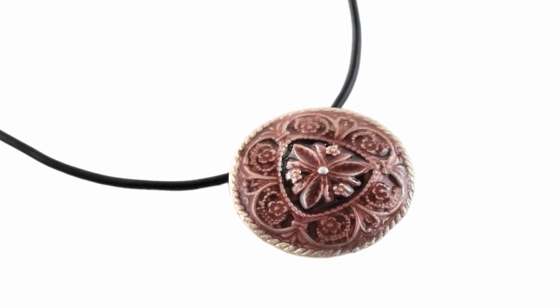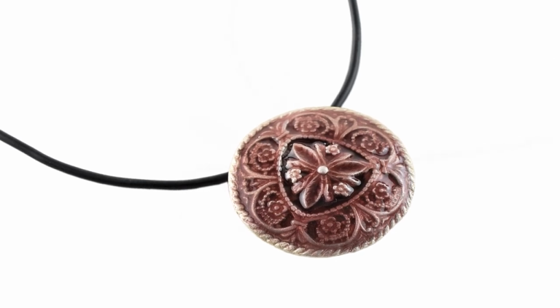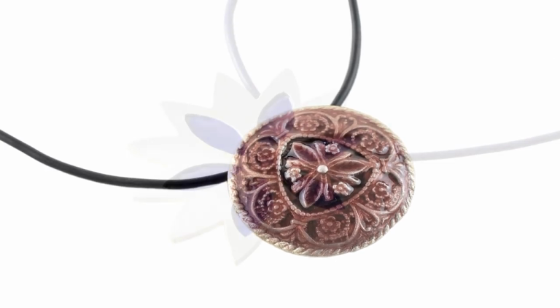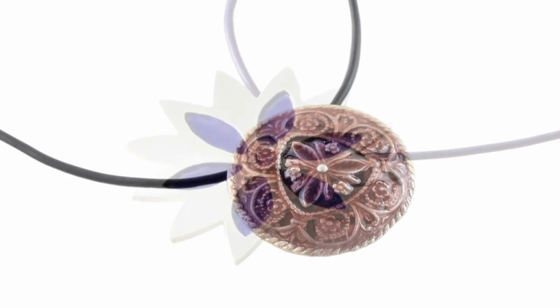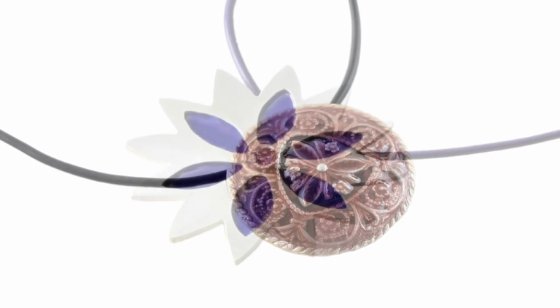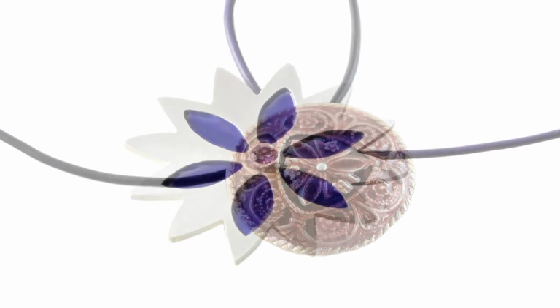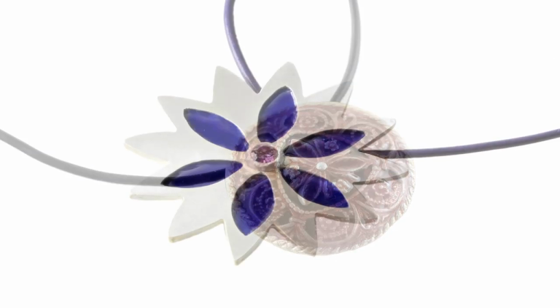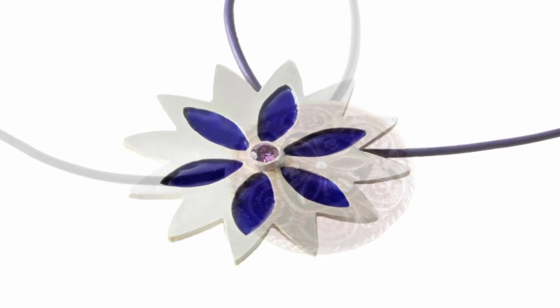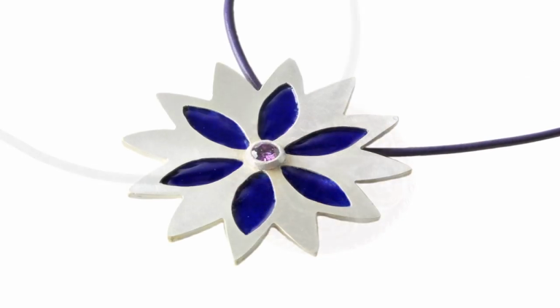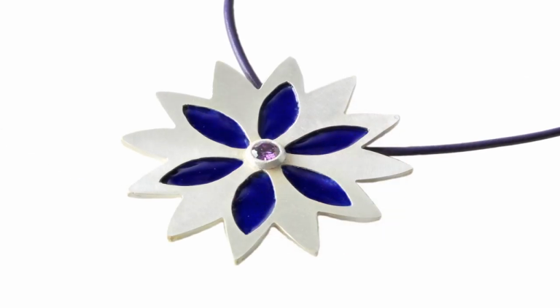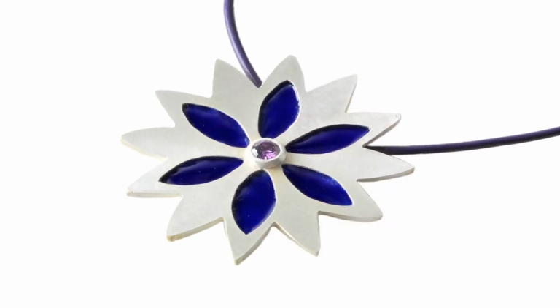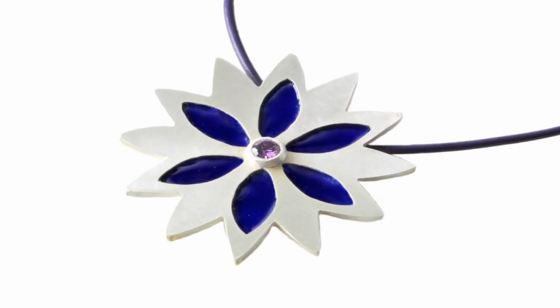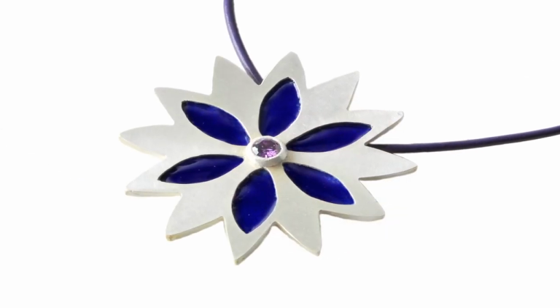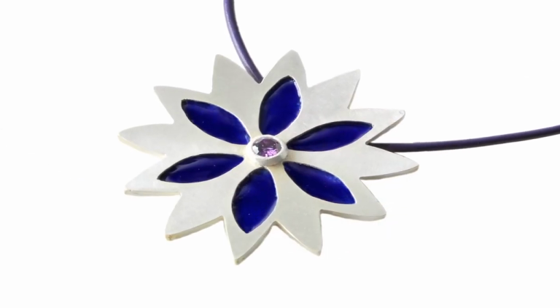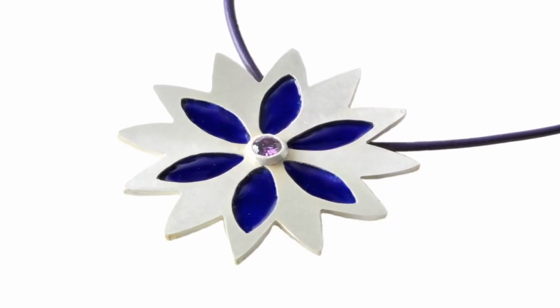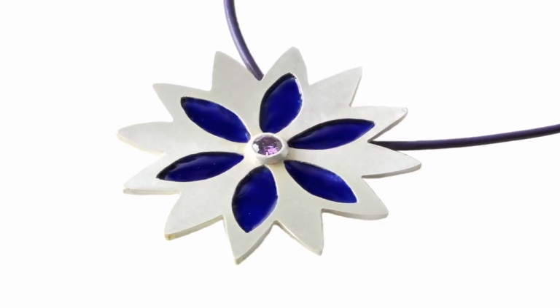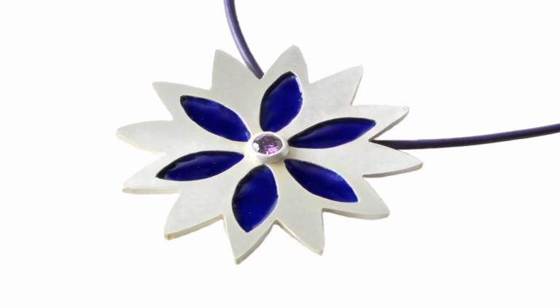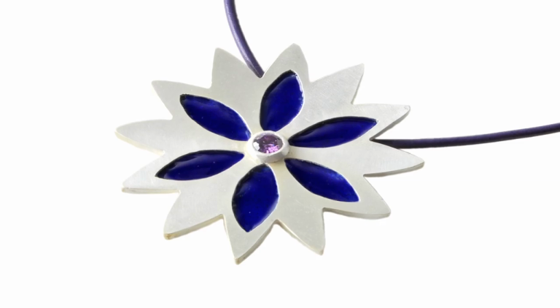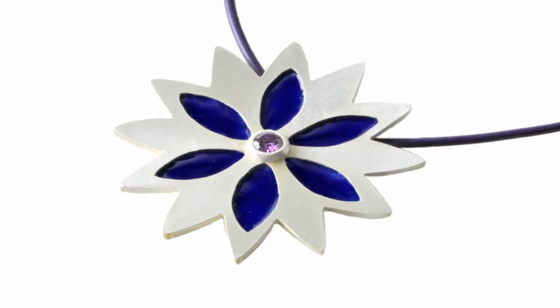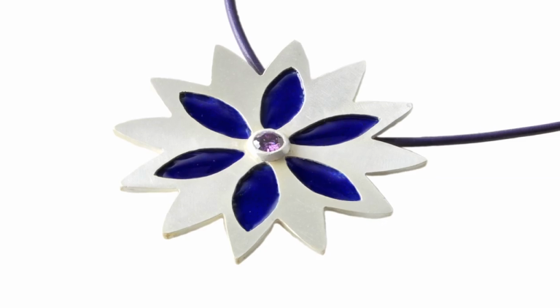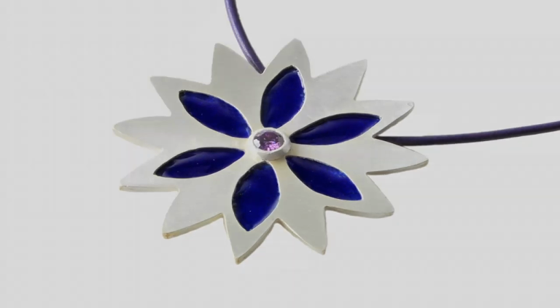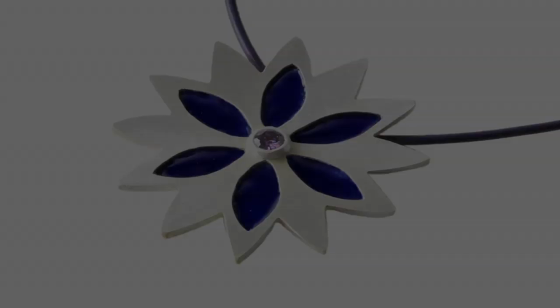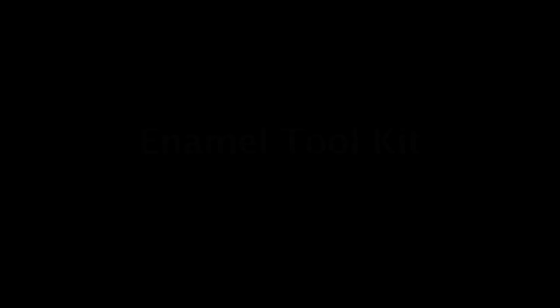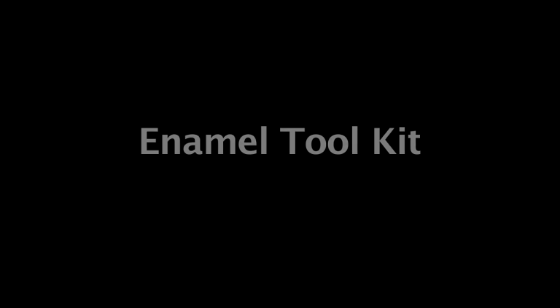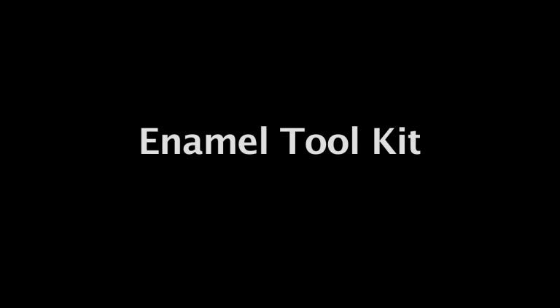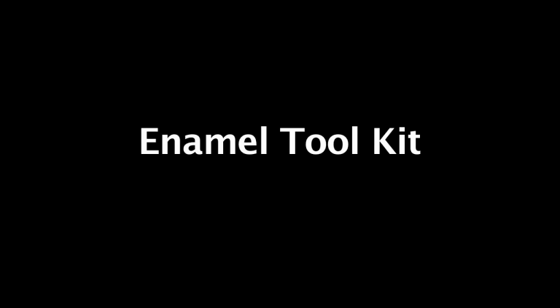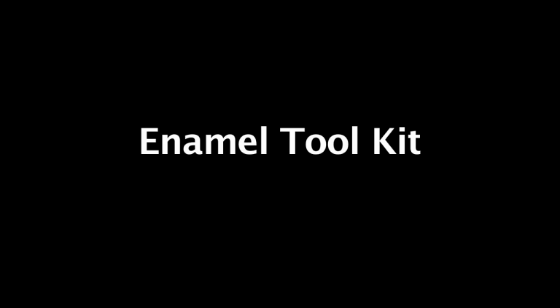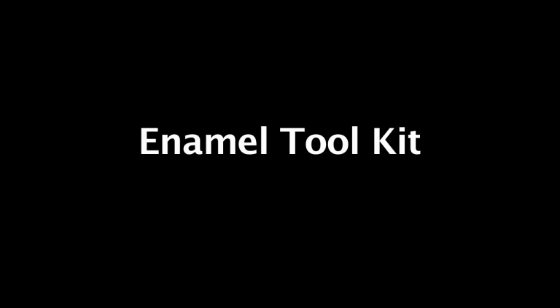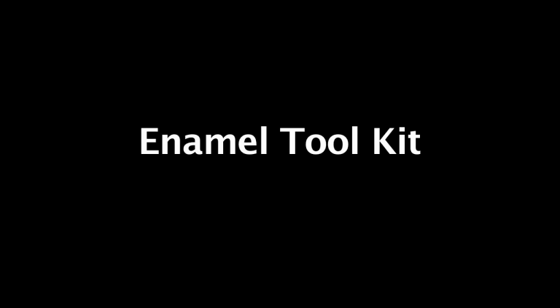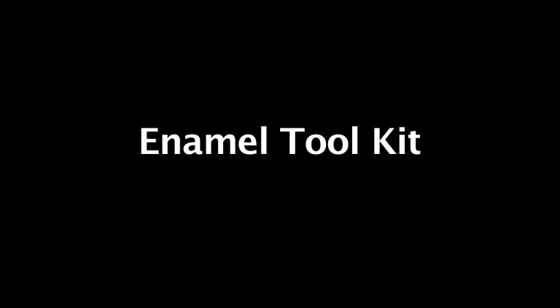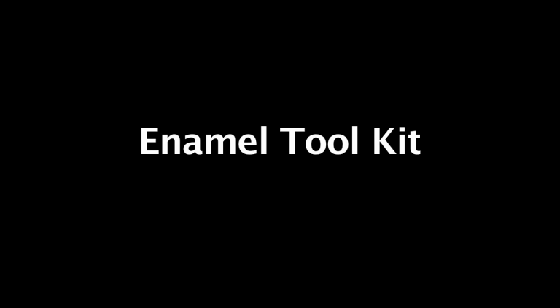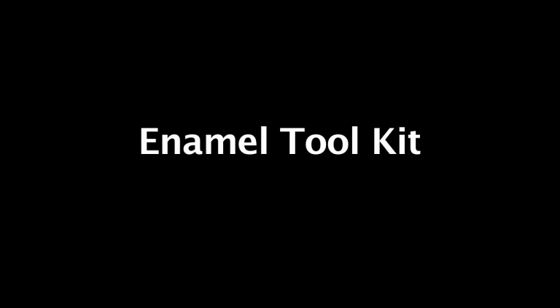Enamels are a great way to add color to your creations. In this tool demo, we'll show you everything you need to get started today.